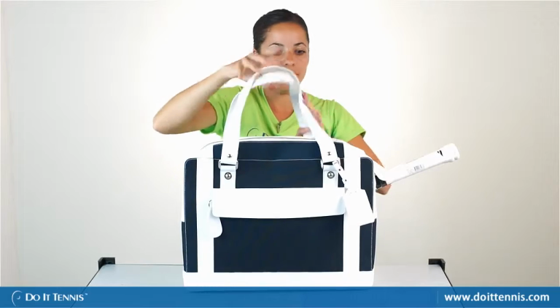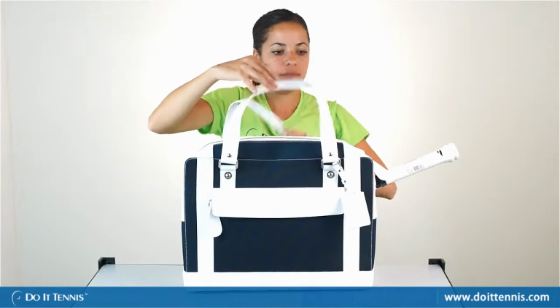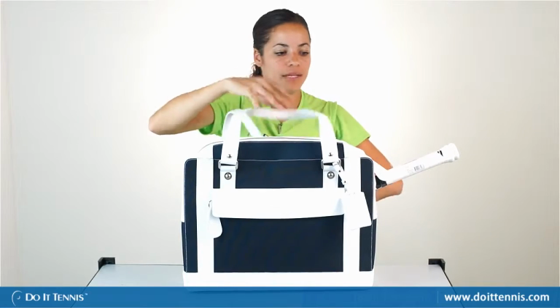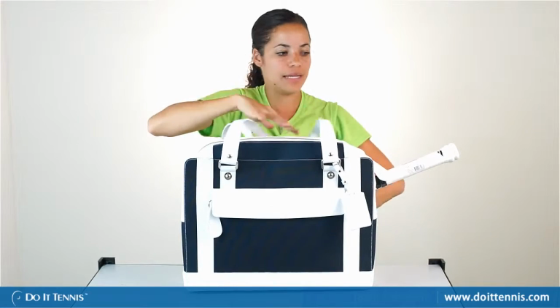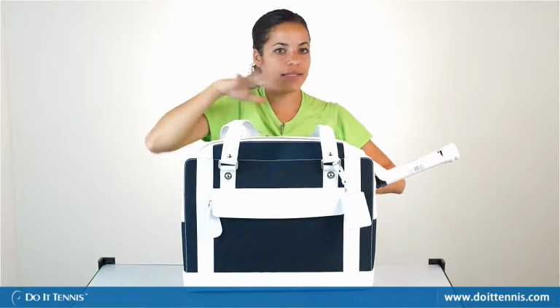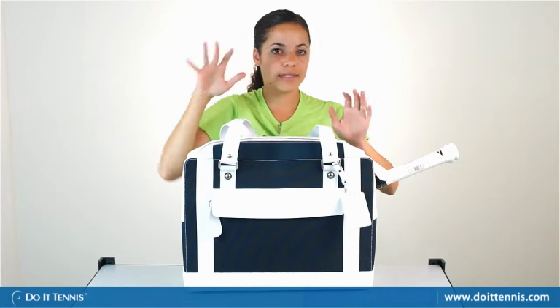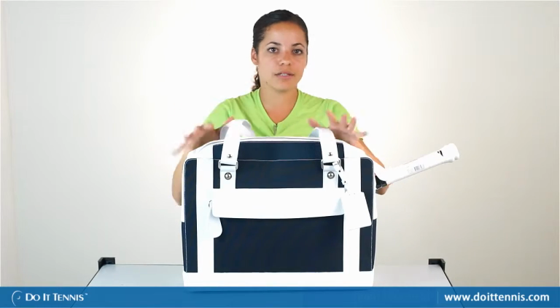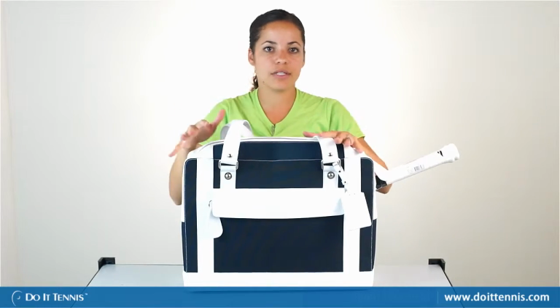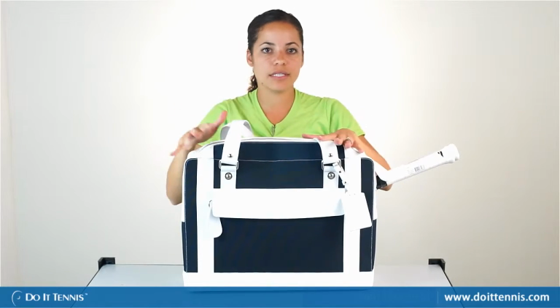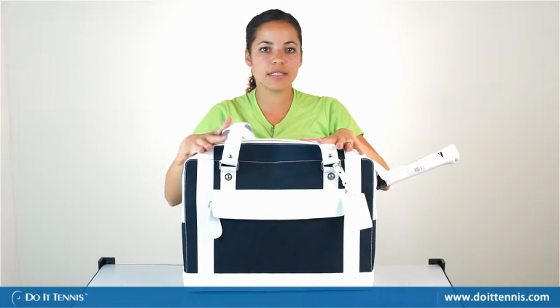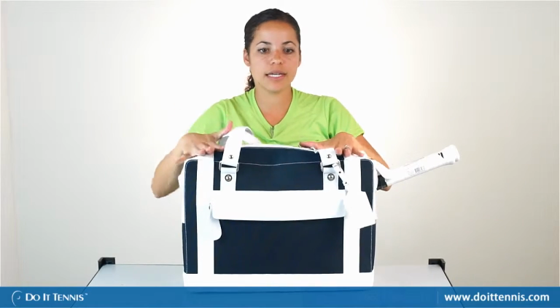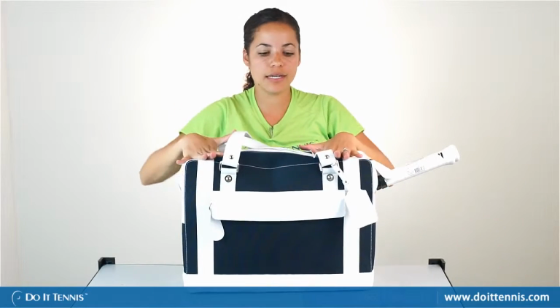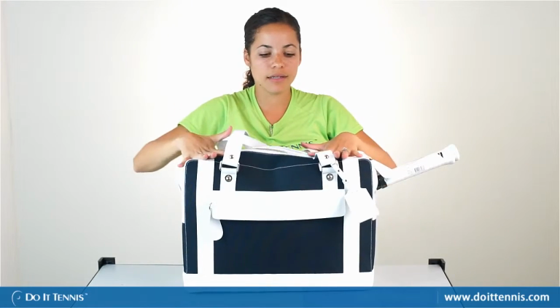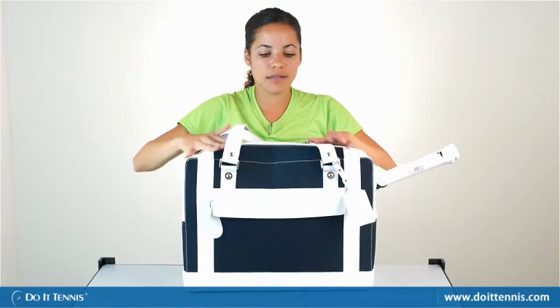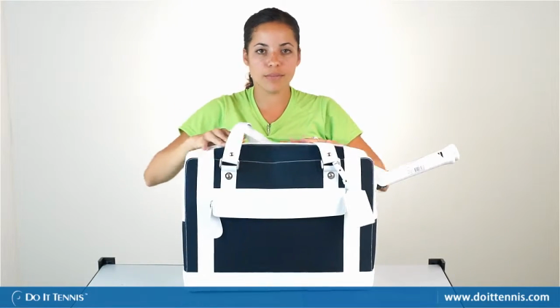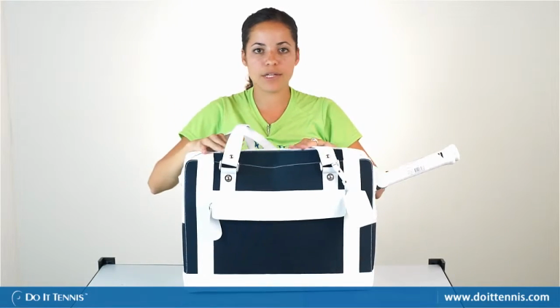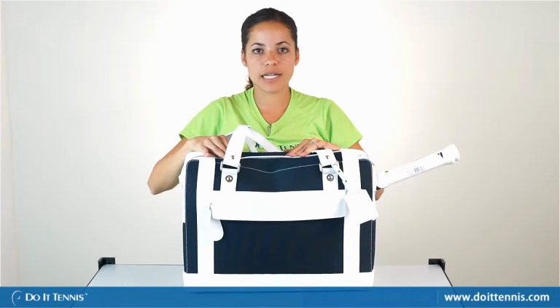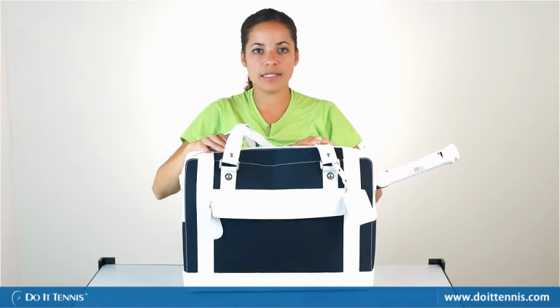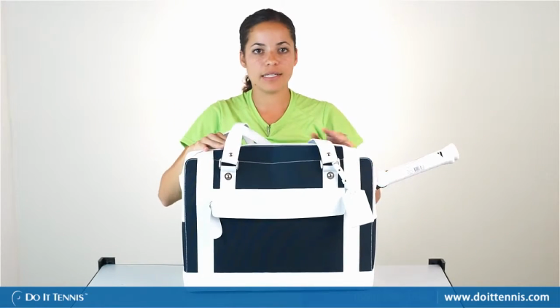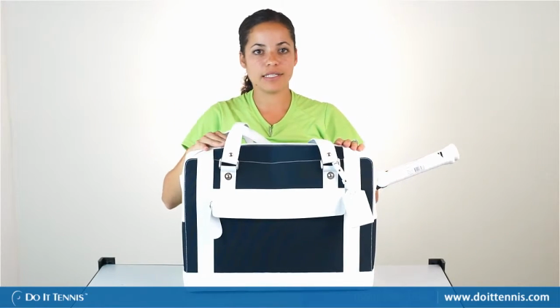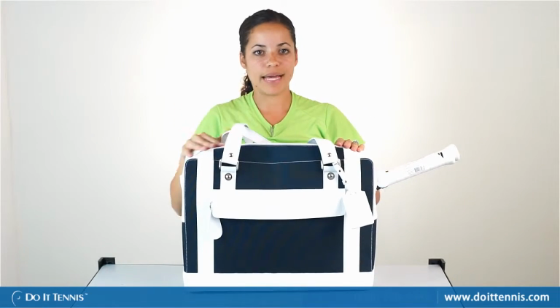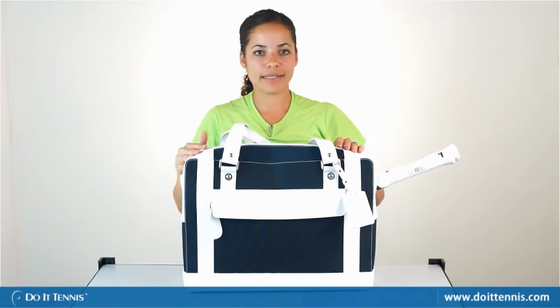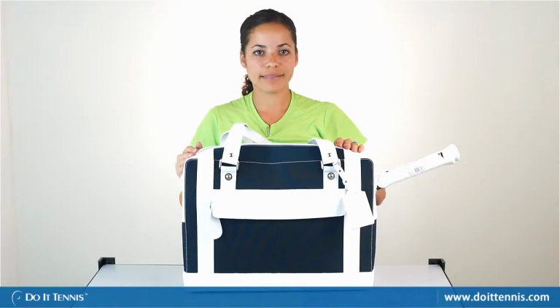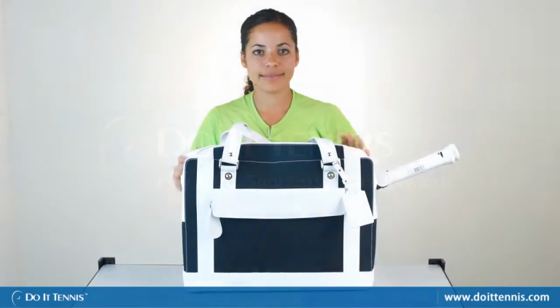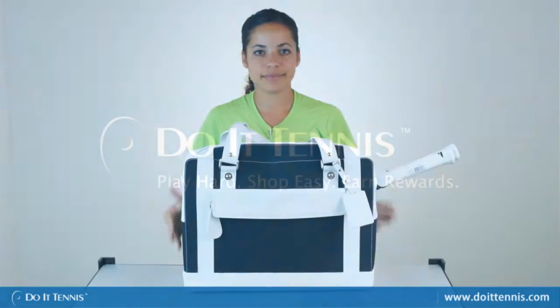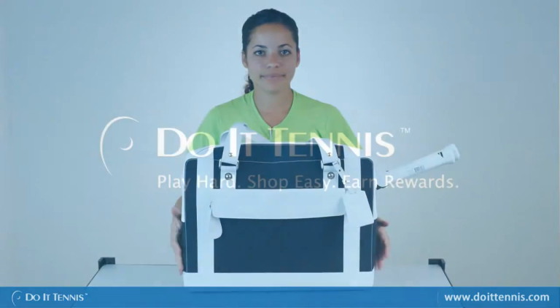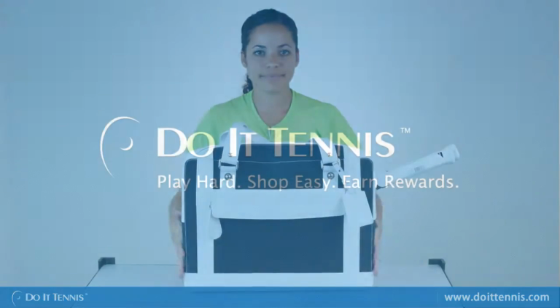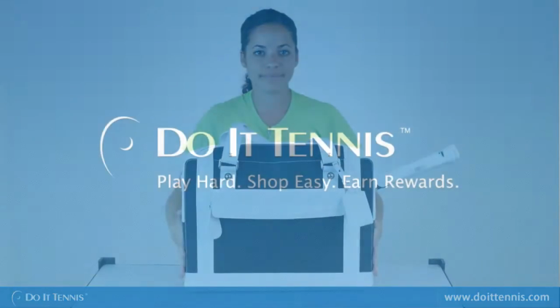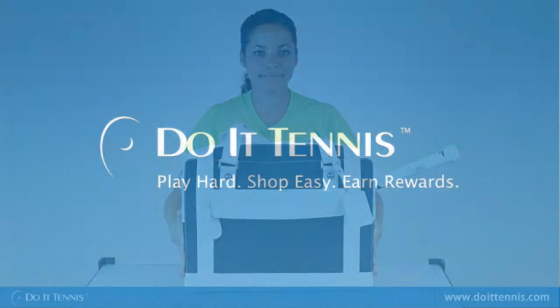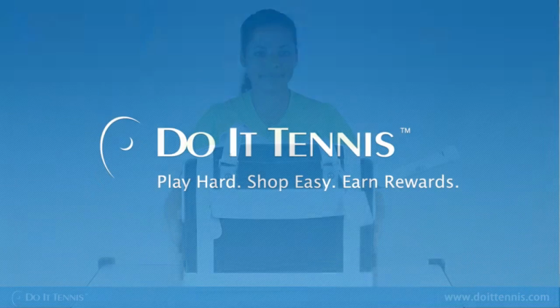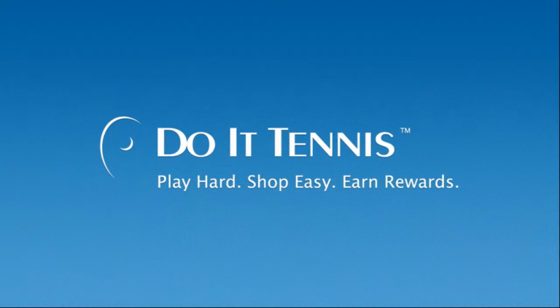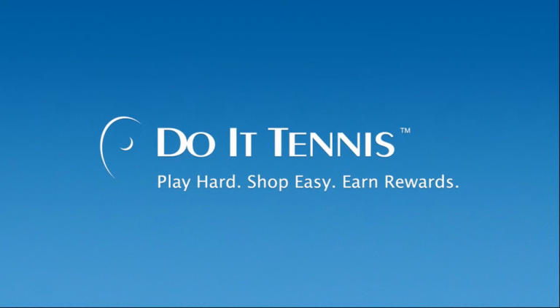And again, this is the Cortiglia Marina Tennis Bag.